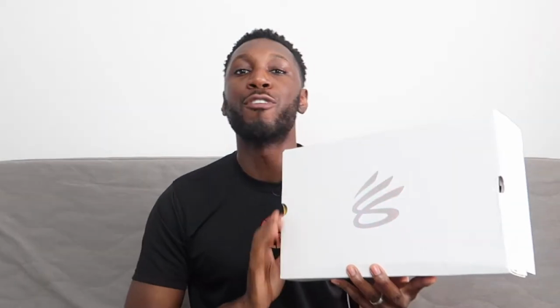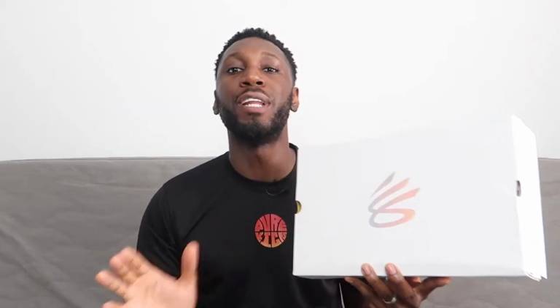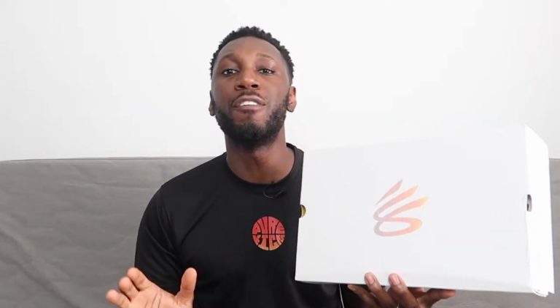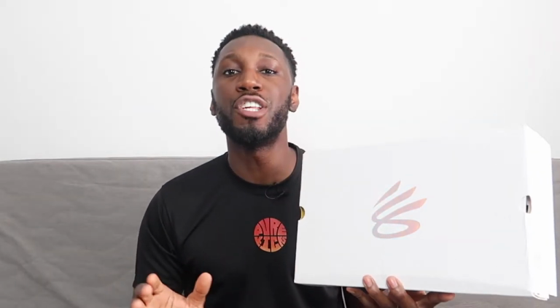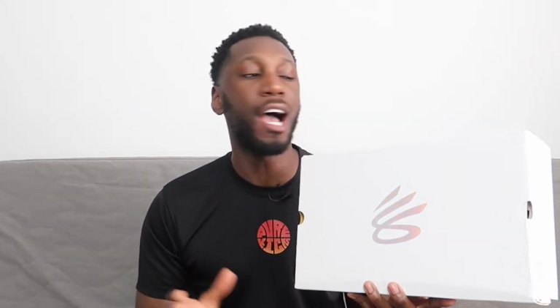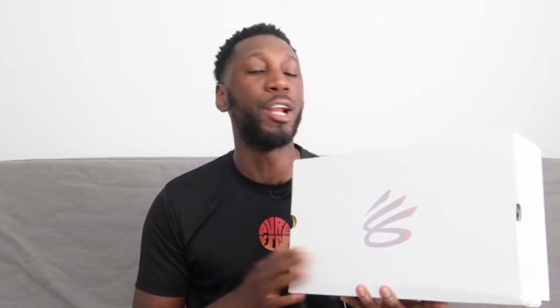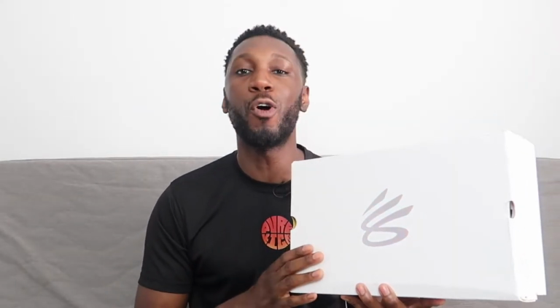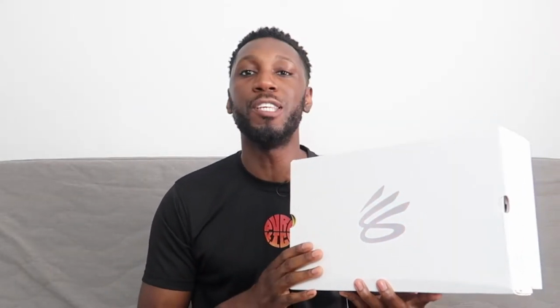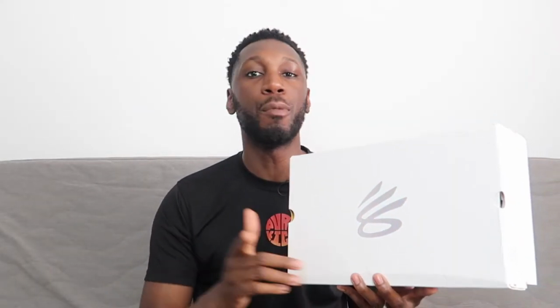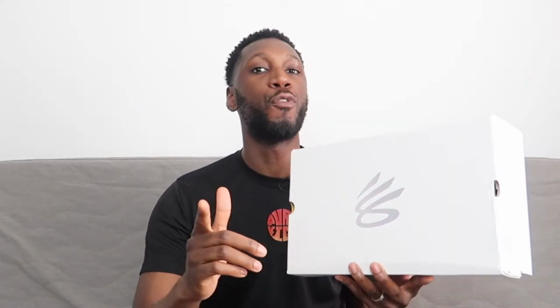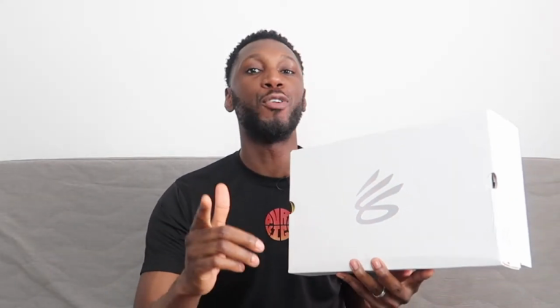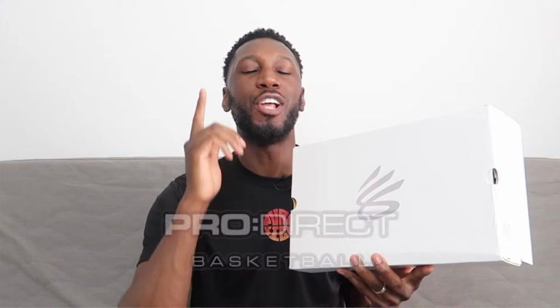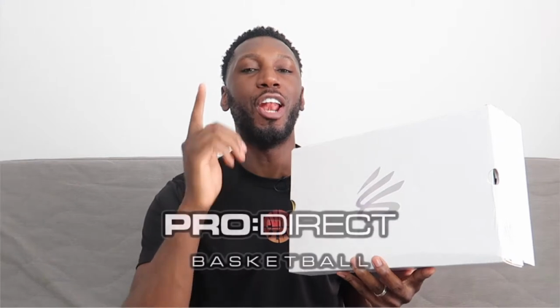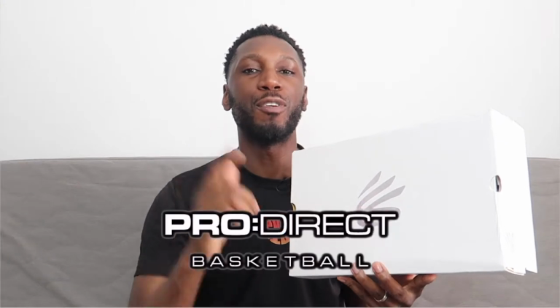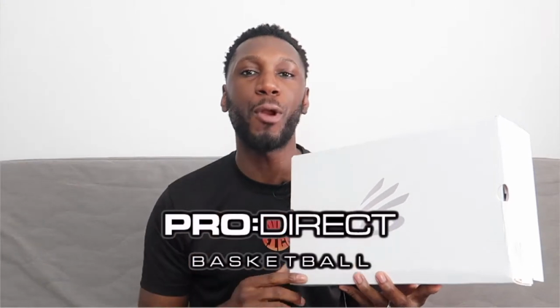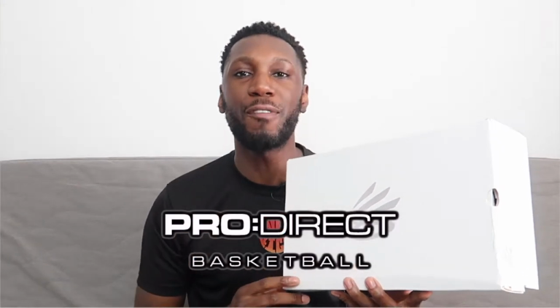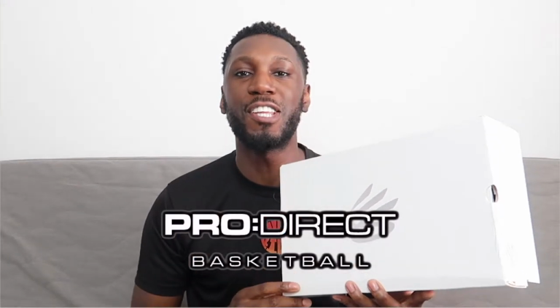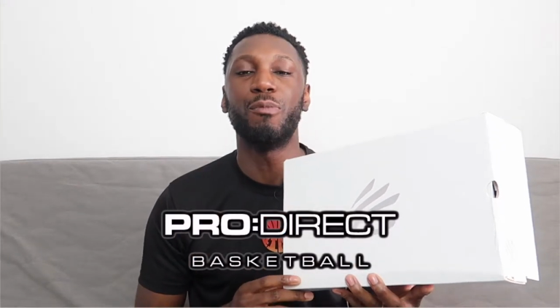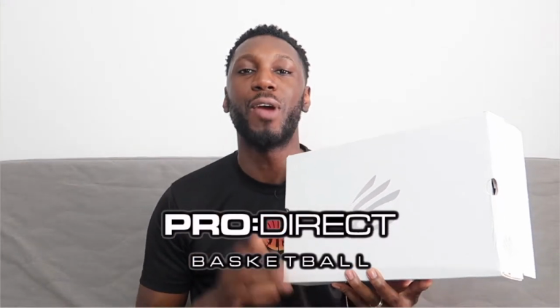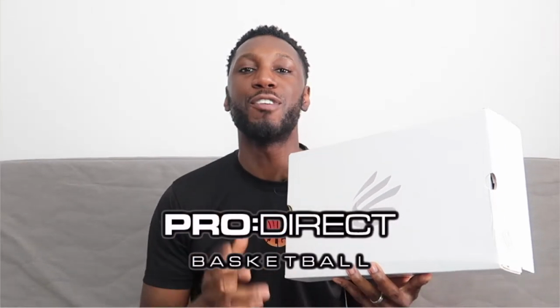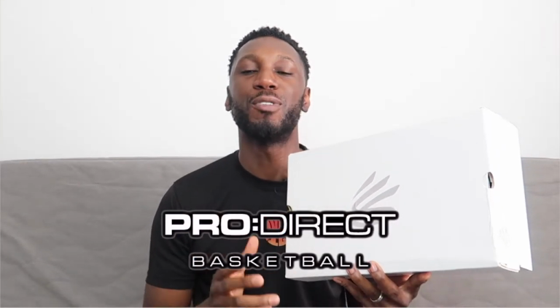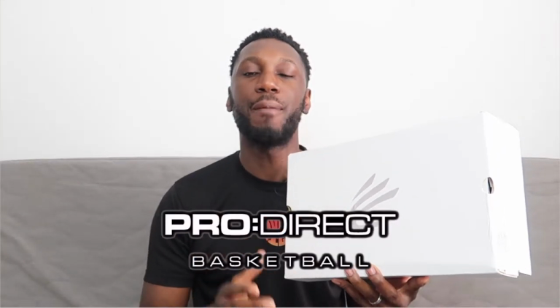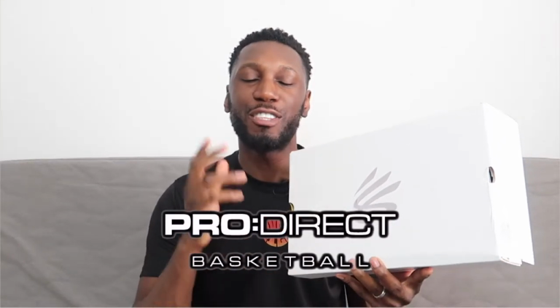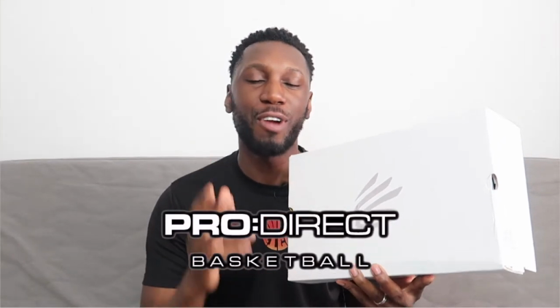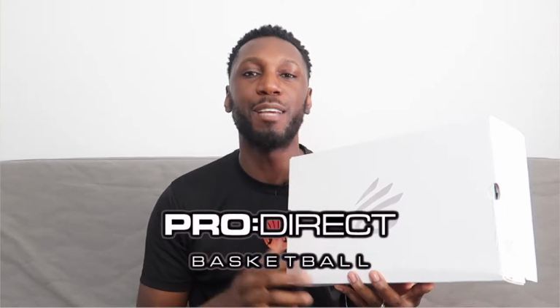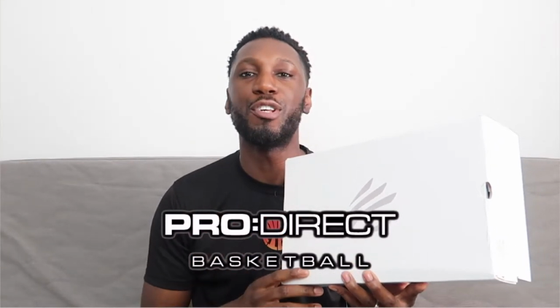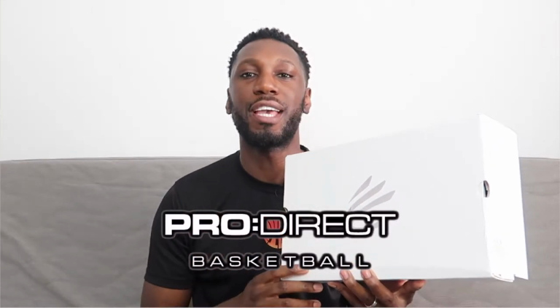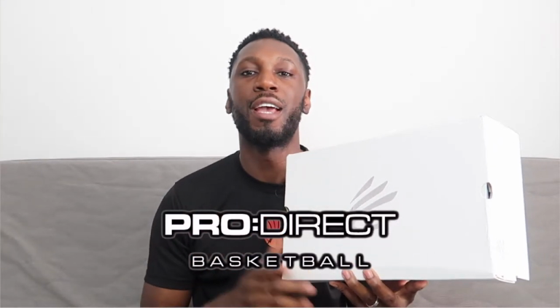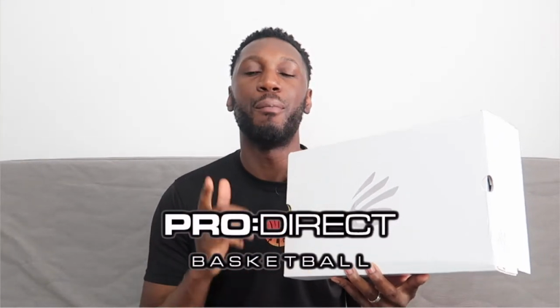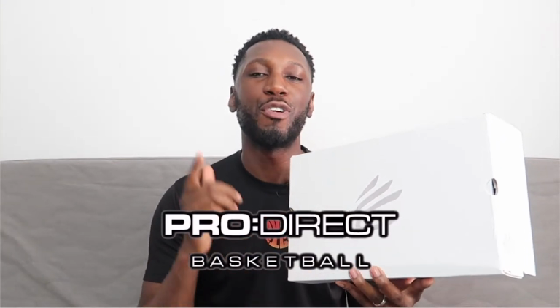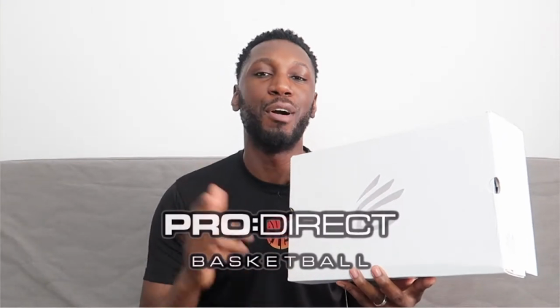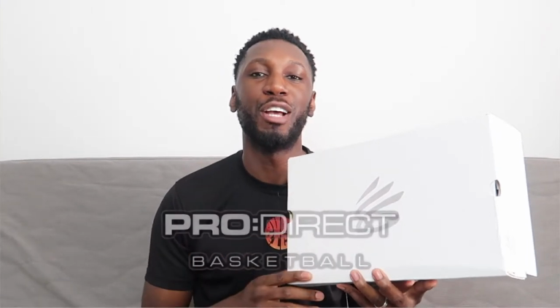That's already enough chit chat, I'm ready to open these up, but before I do, love to Pro Direct for sending them through every single time — it's greatly appreciated, much much love.